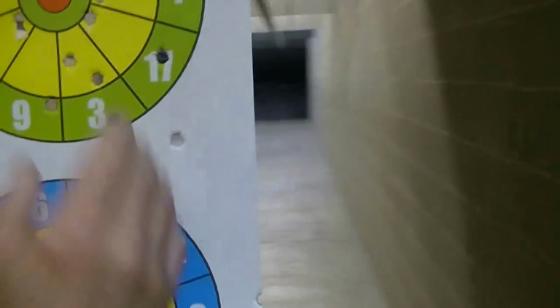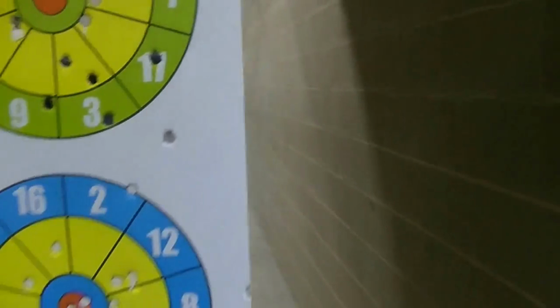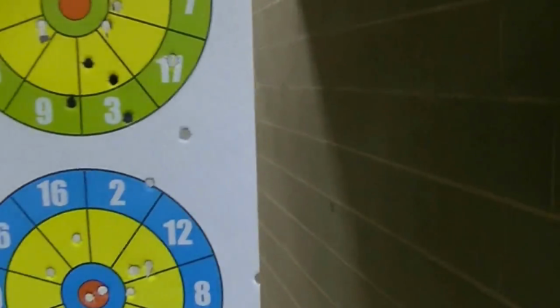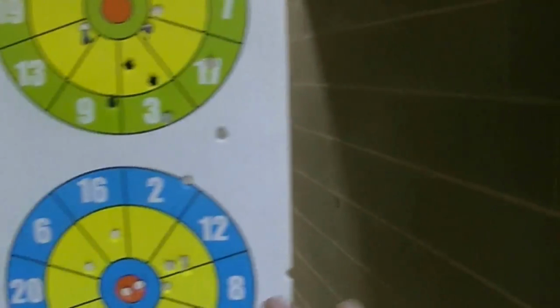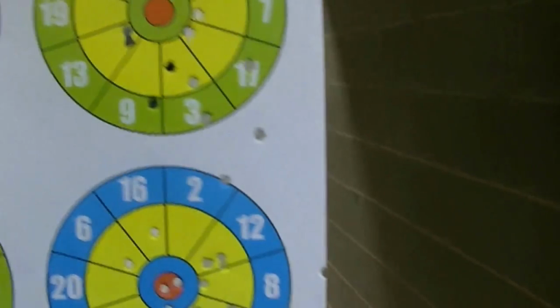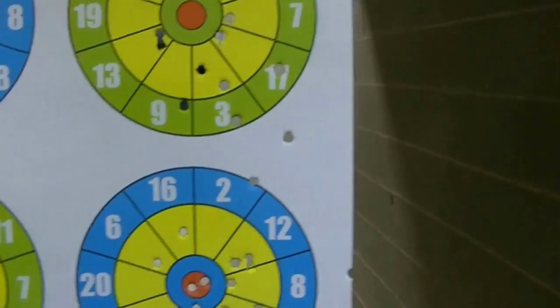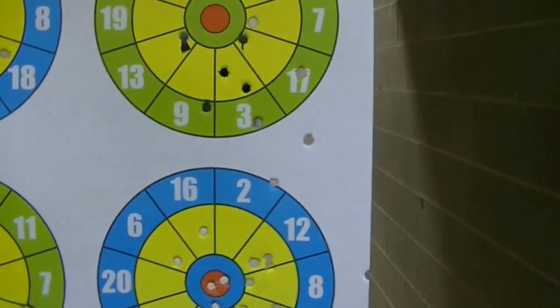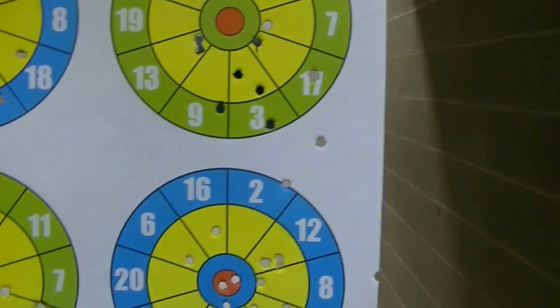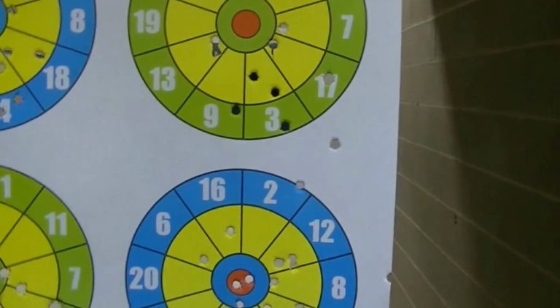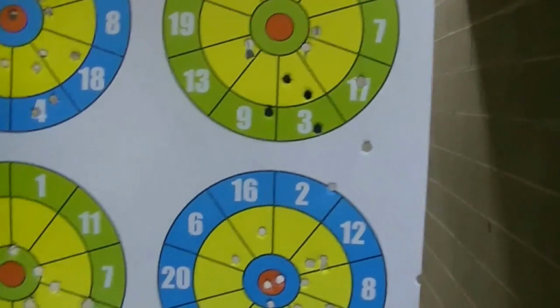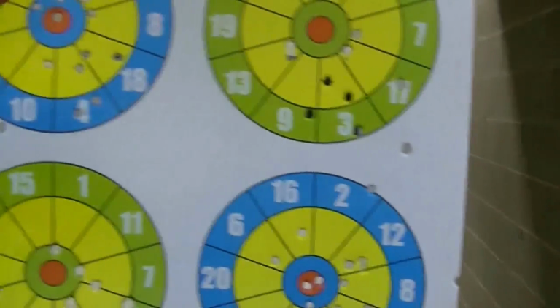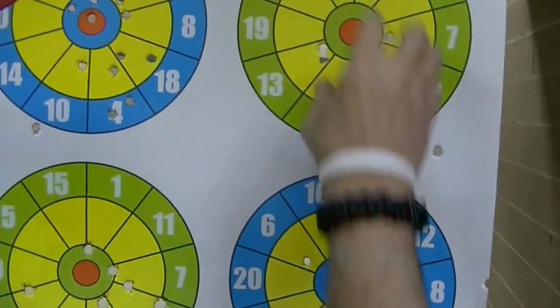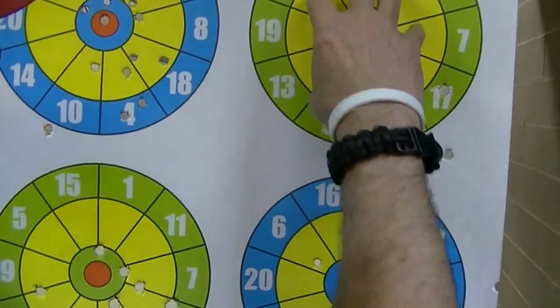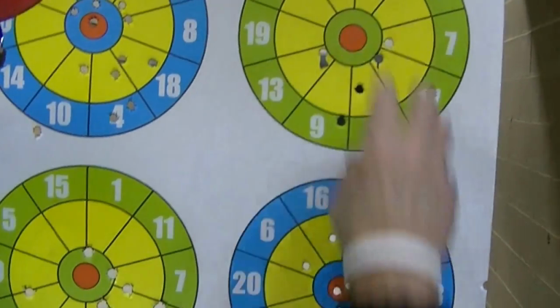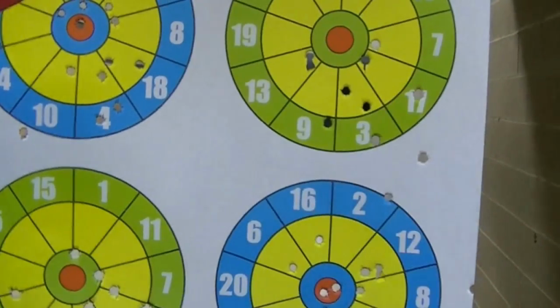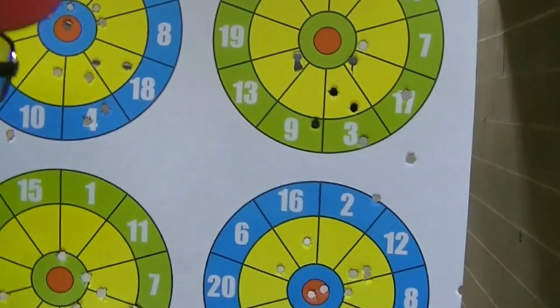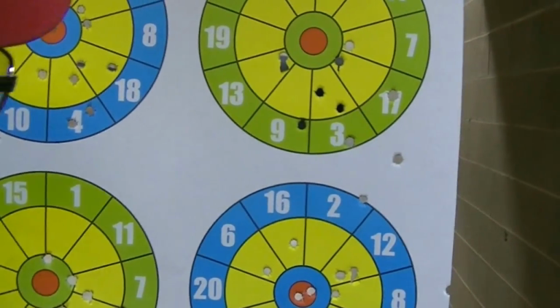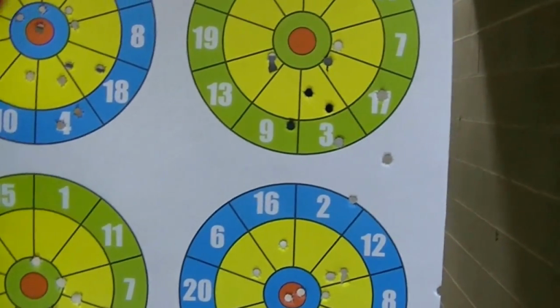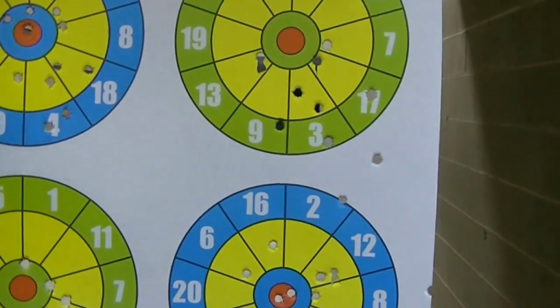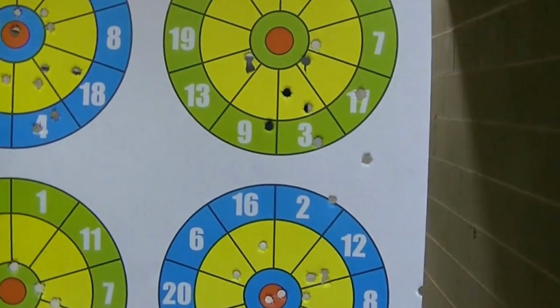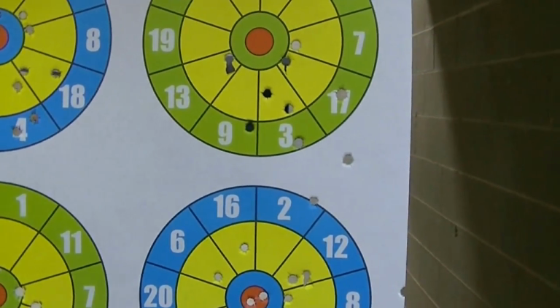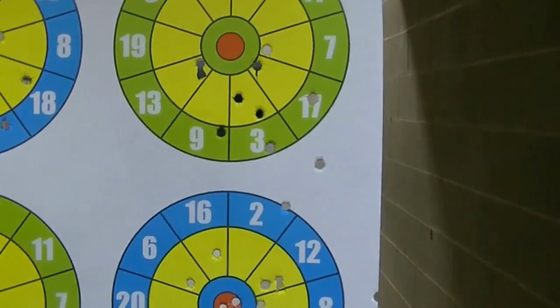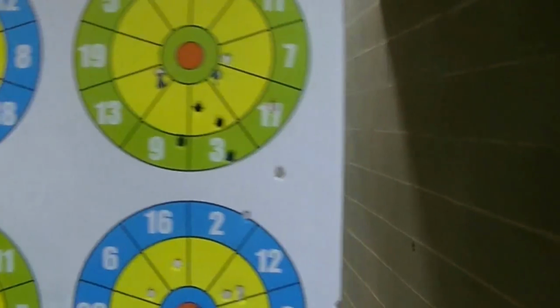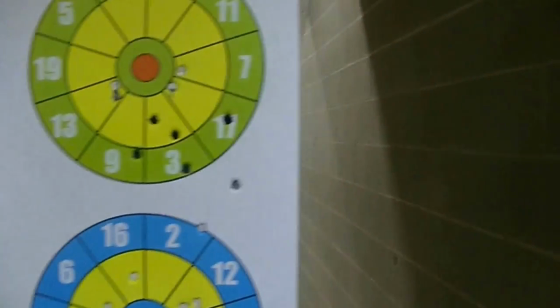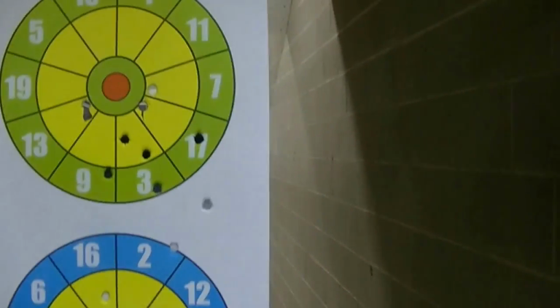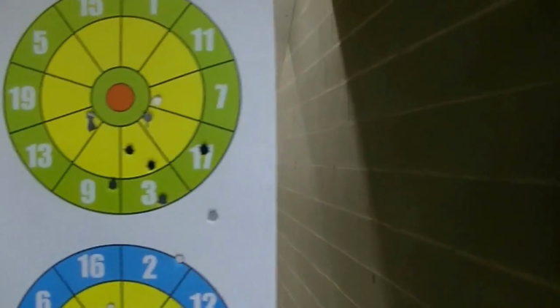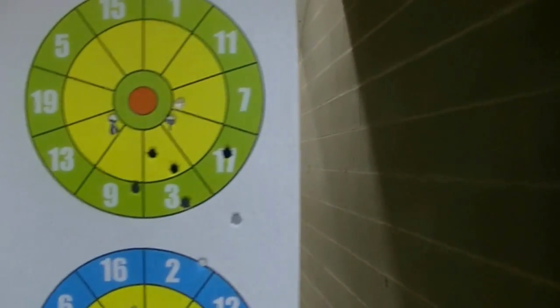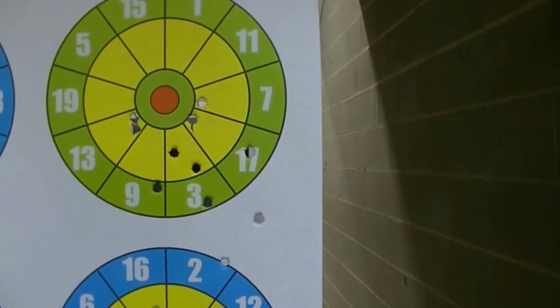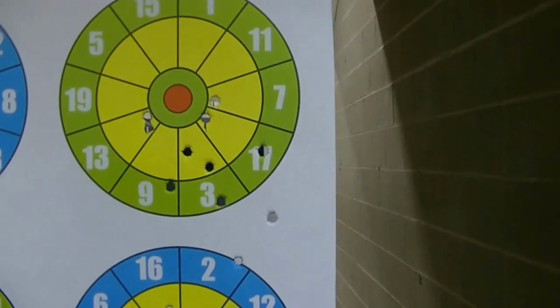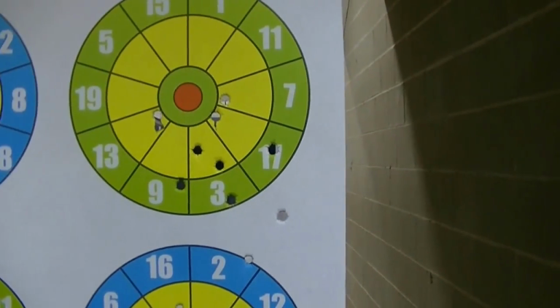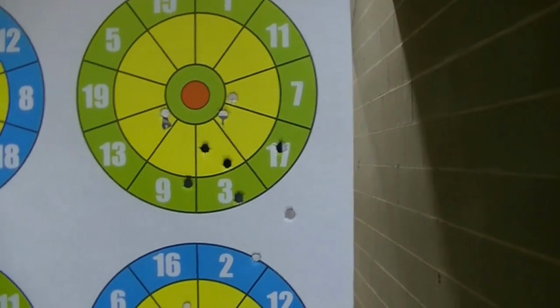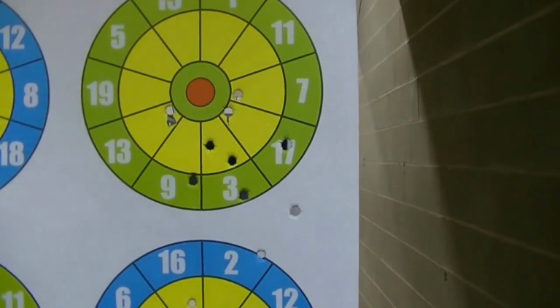It was fun shooting. At least I'm in there. That's going to hurt somebody or something.